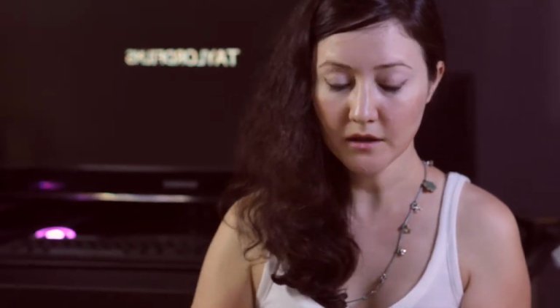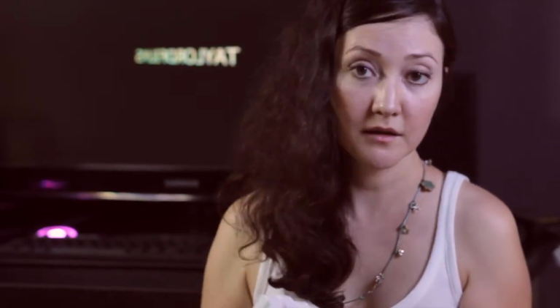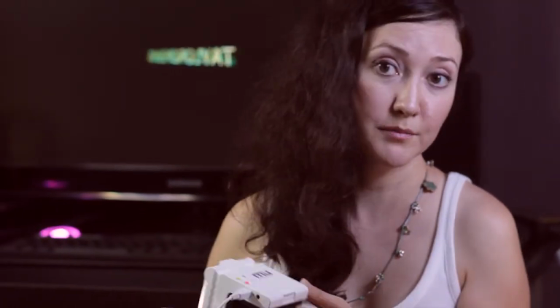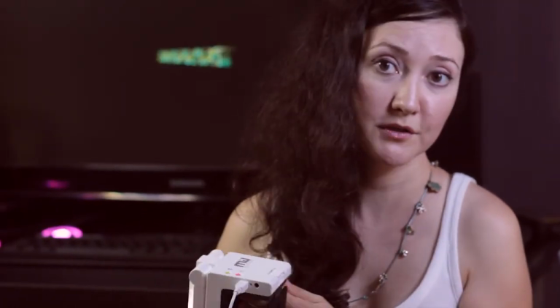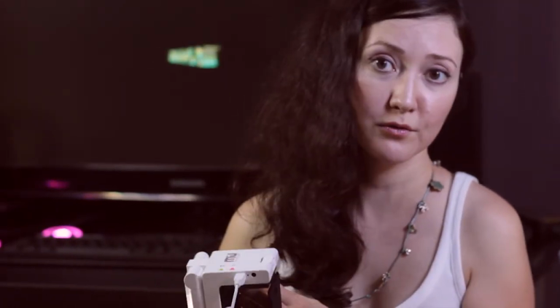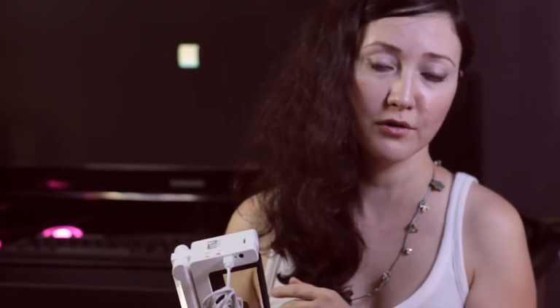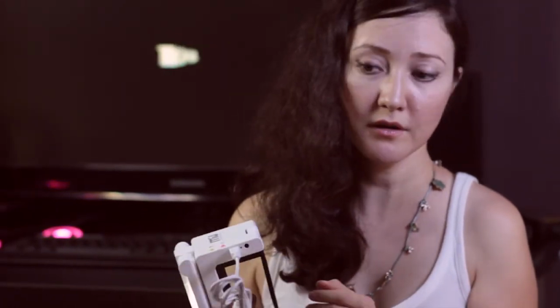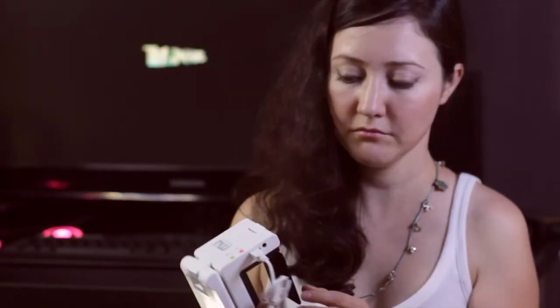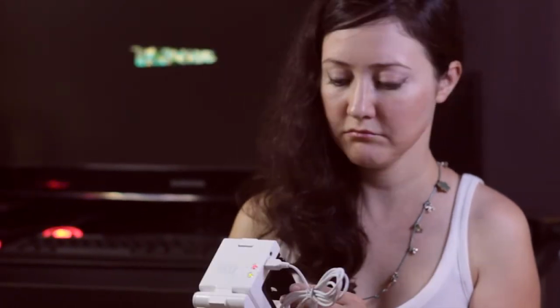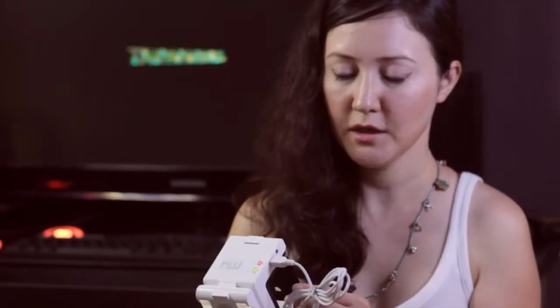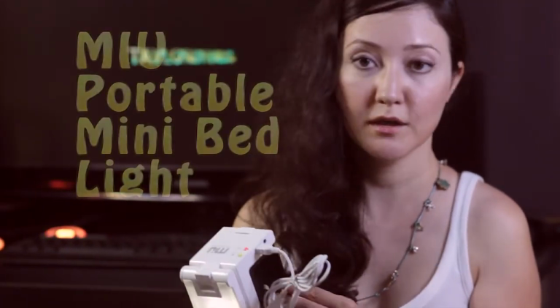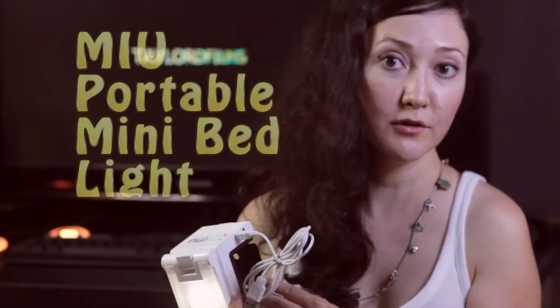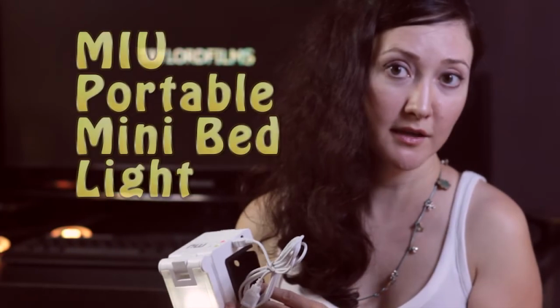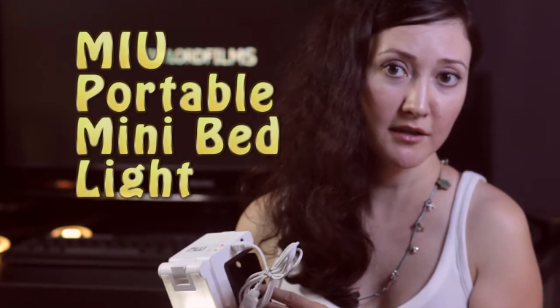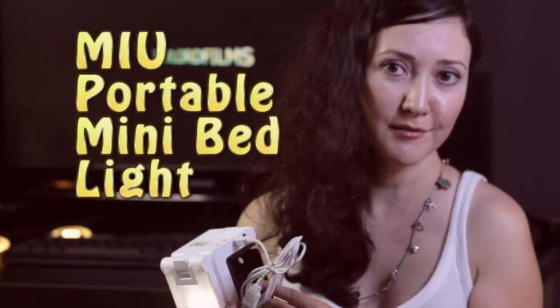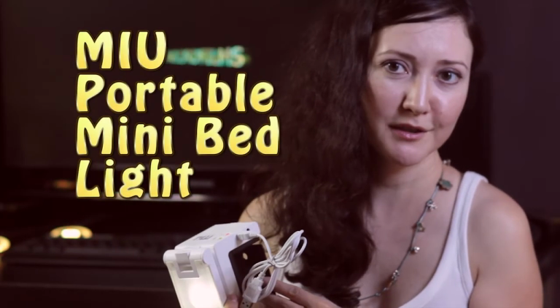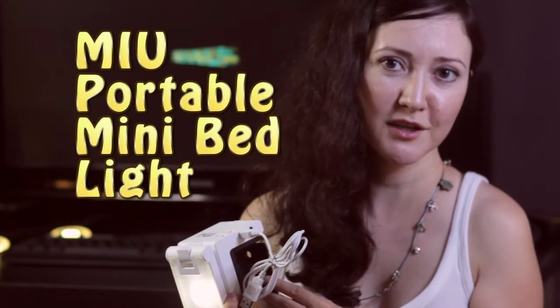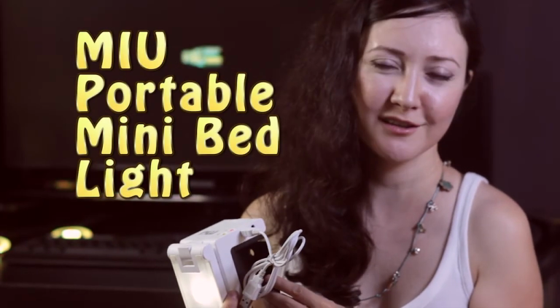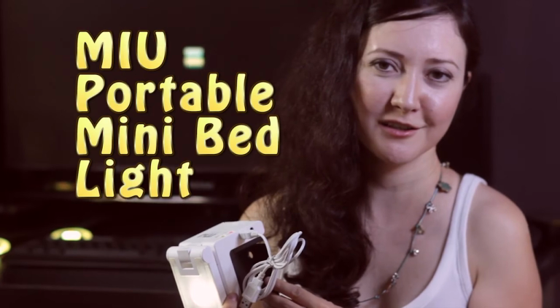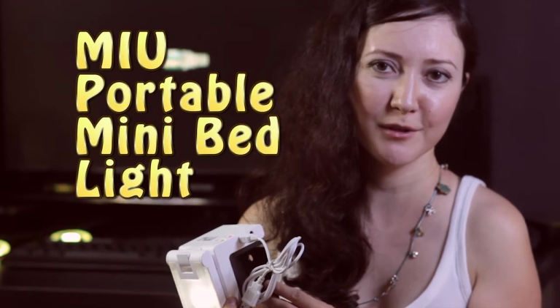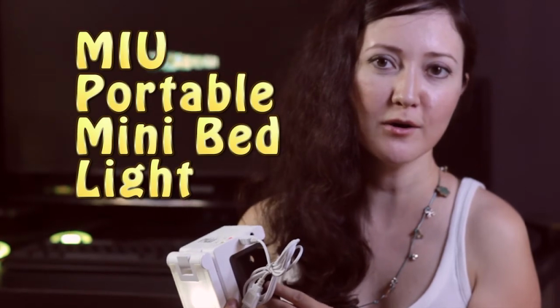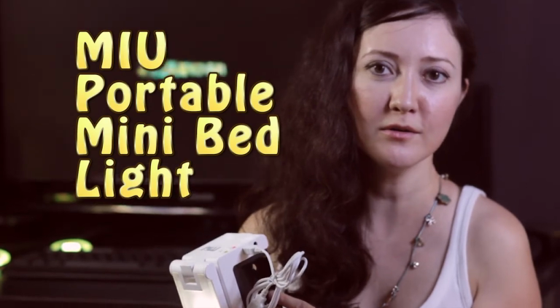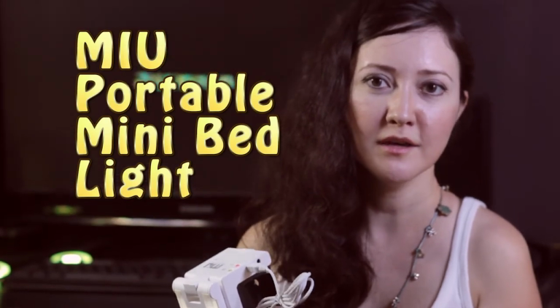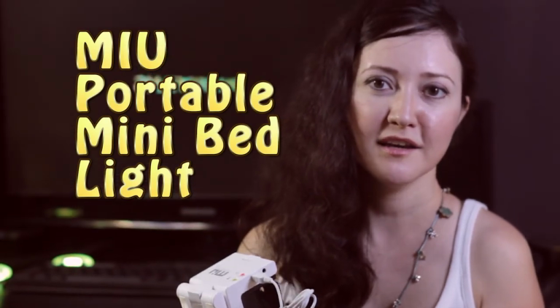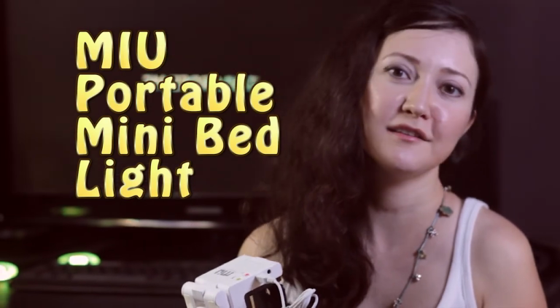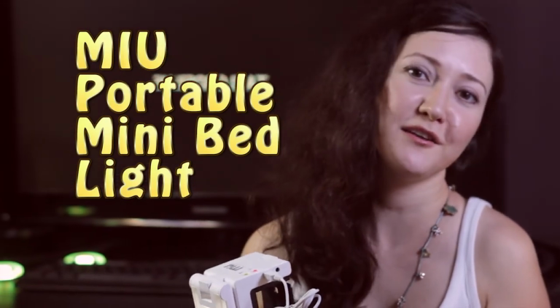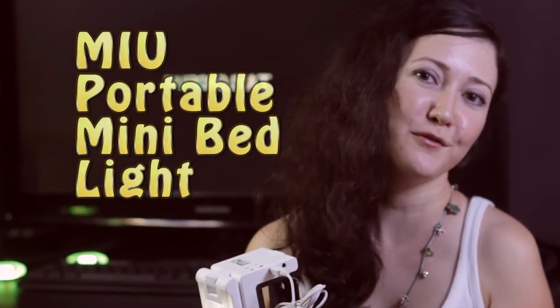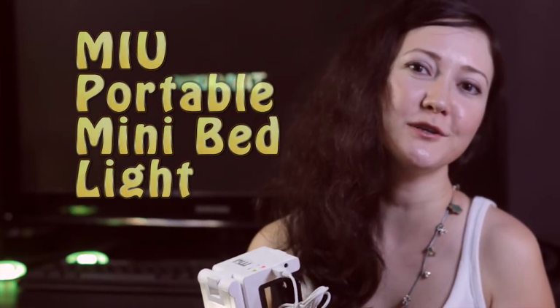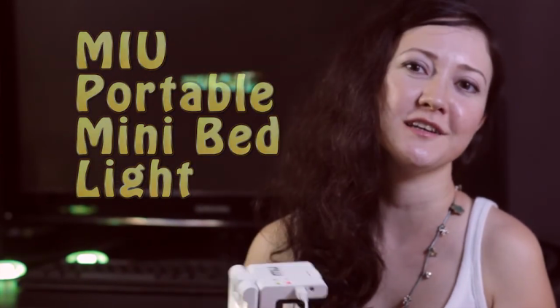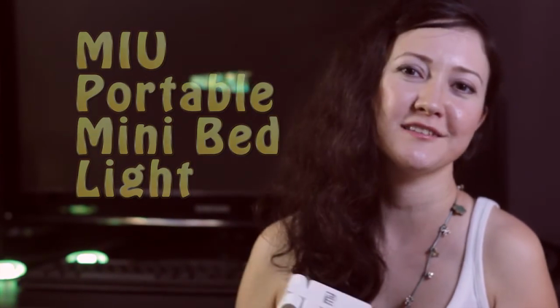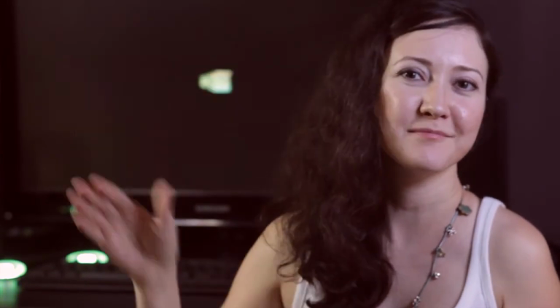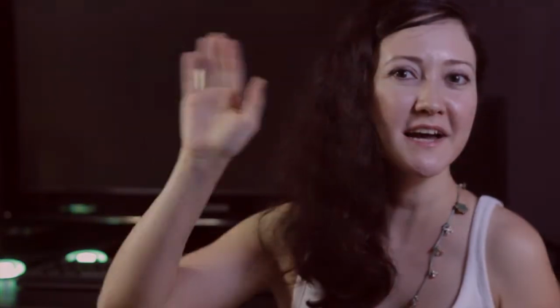That's a pretty cool toy. If you like it, please check the link below. And thank you for watching us. Bye!